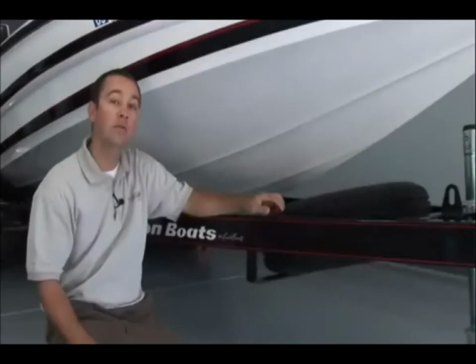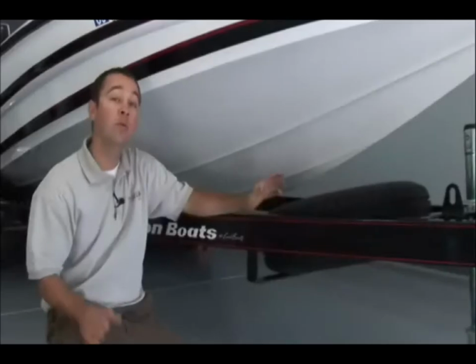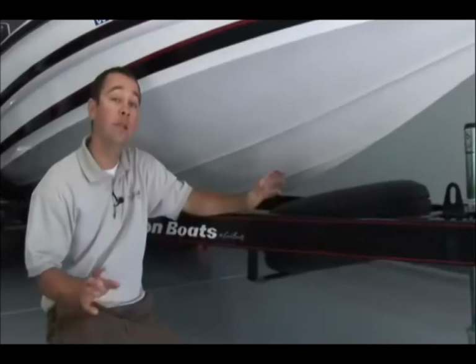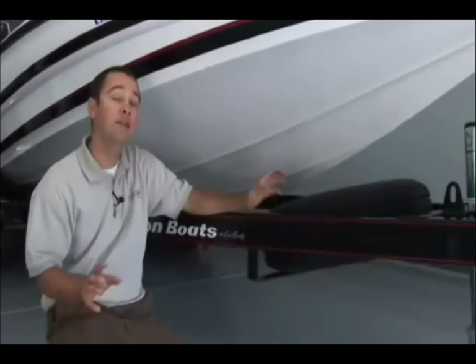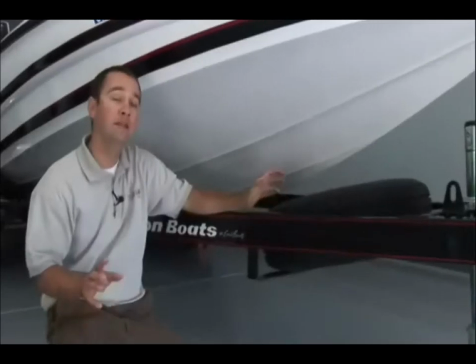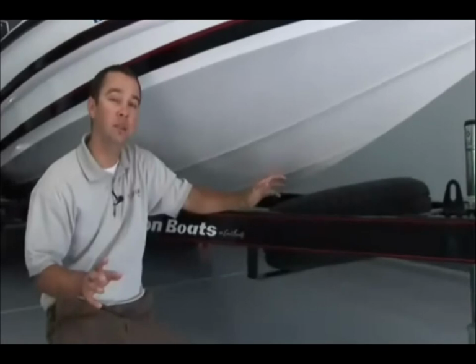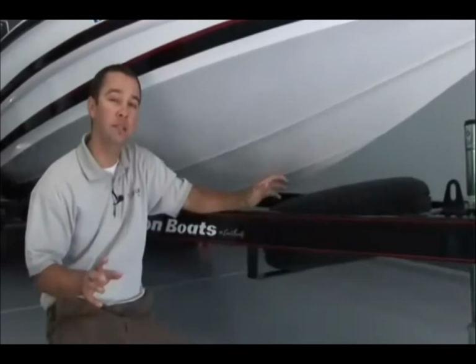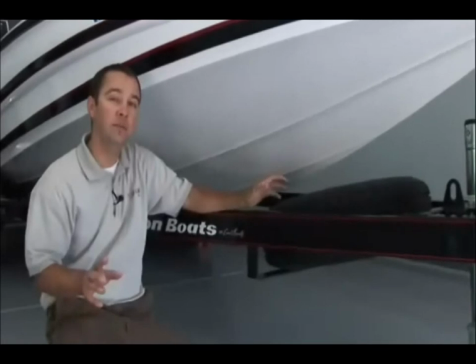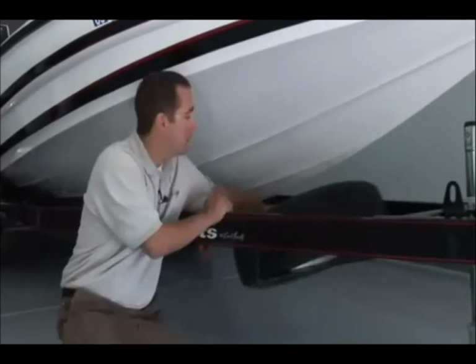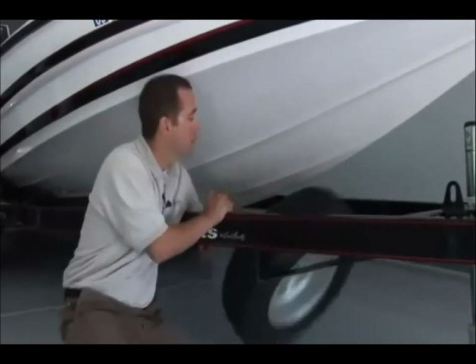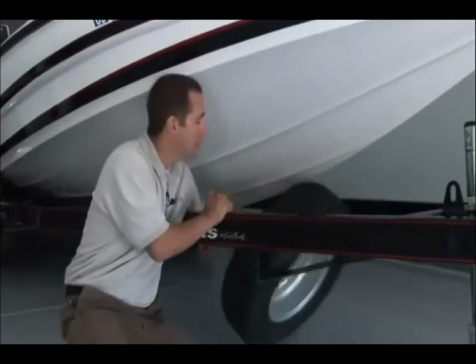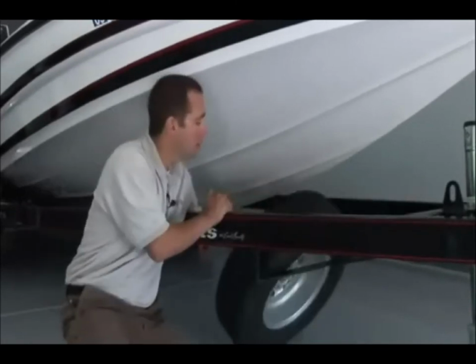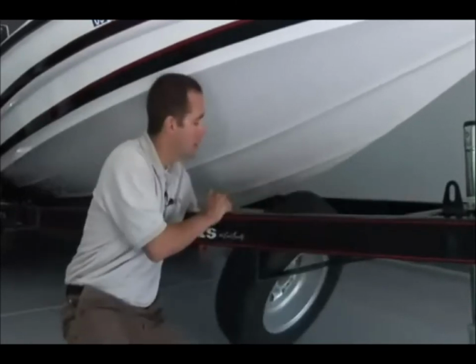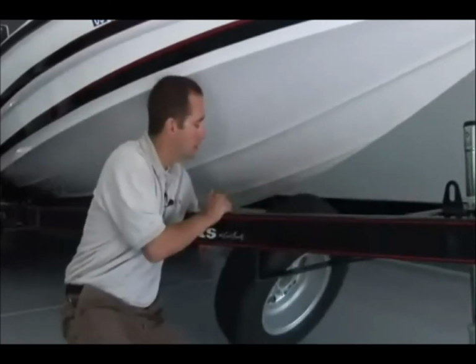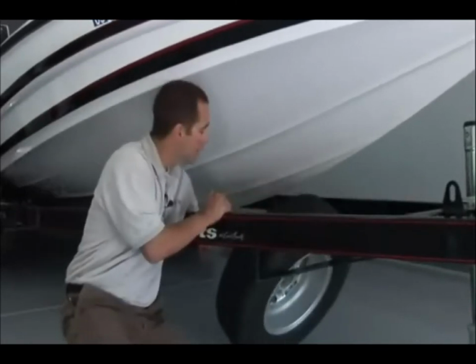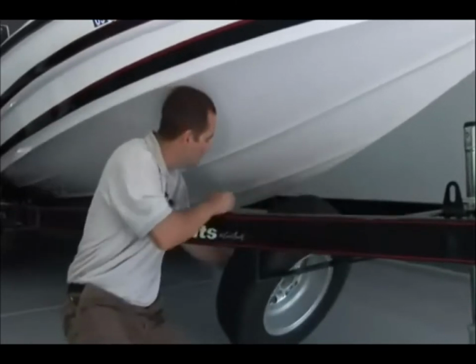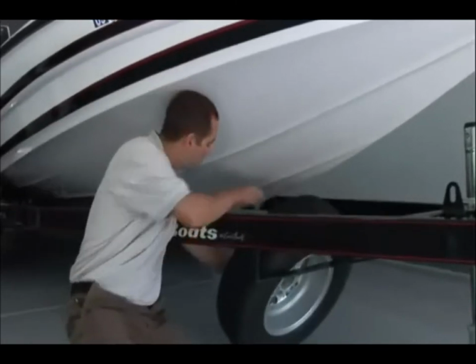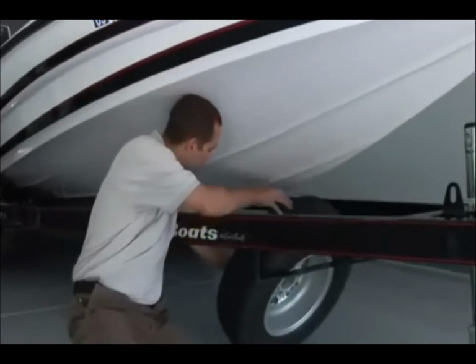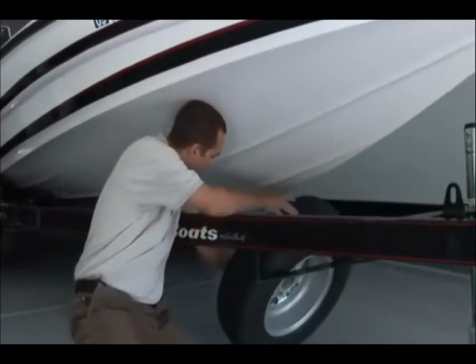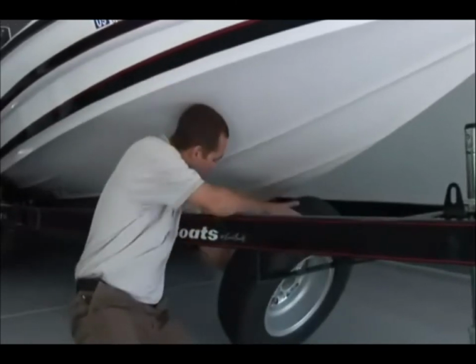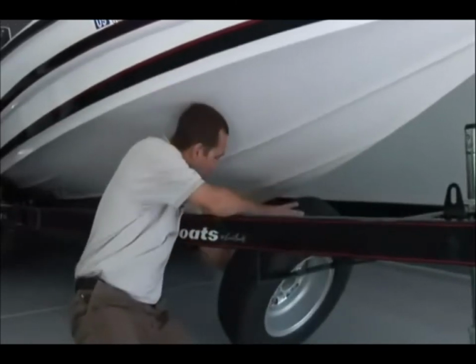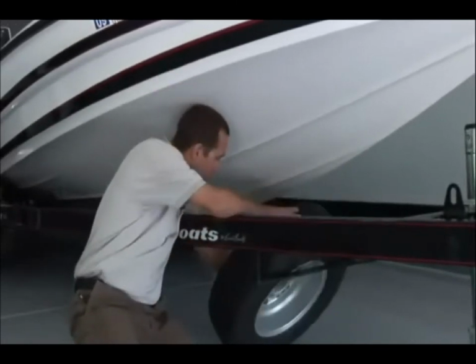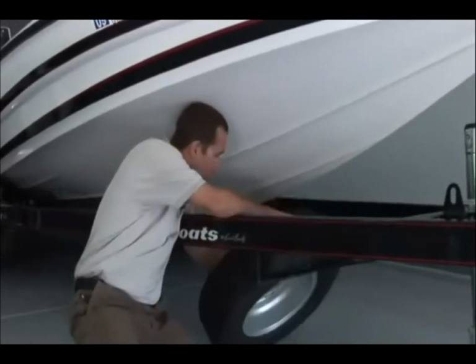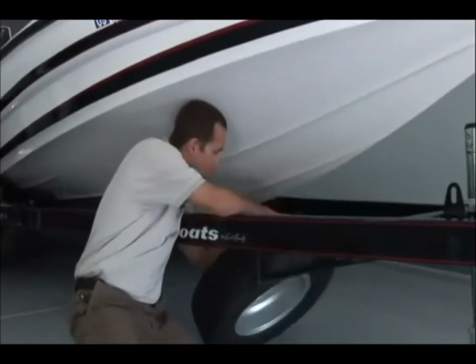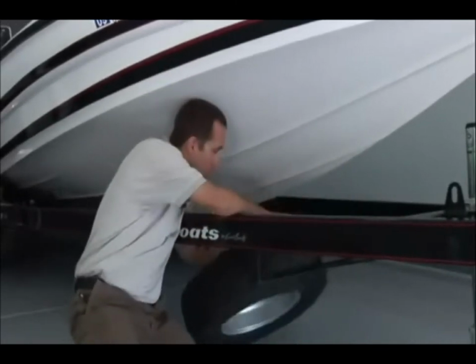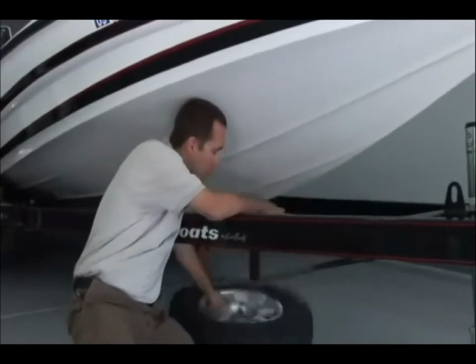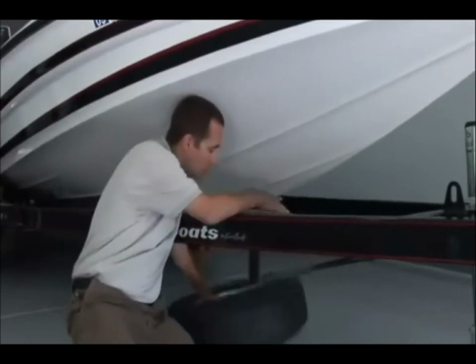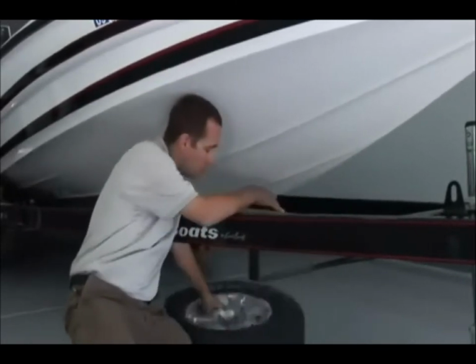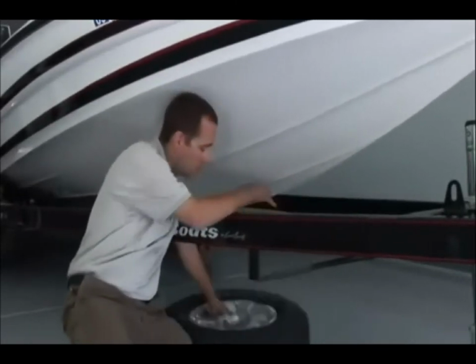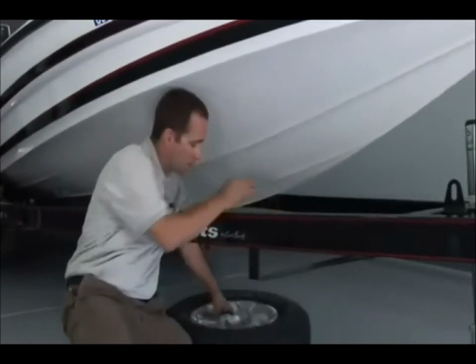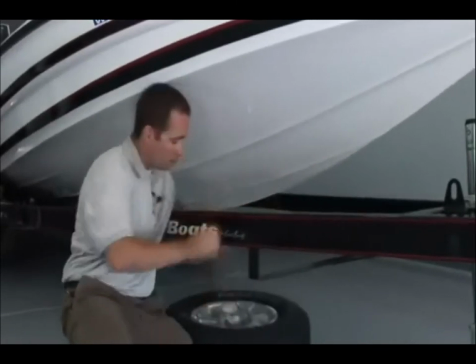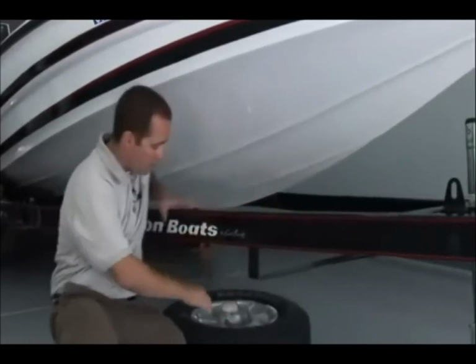Before beginning the installation of your Keel Shield, it's always important to remove the spare tire for easier access to the hull.